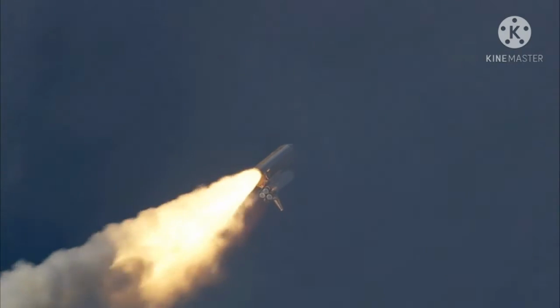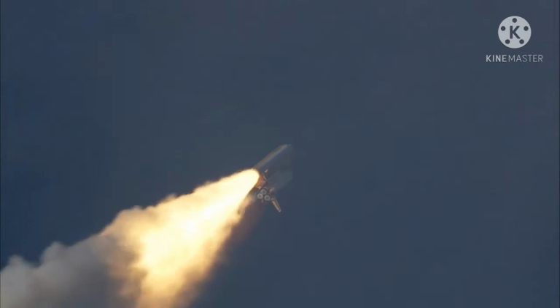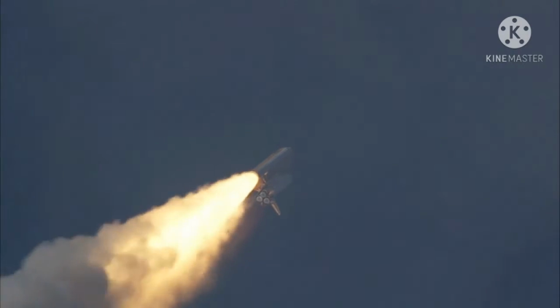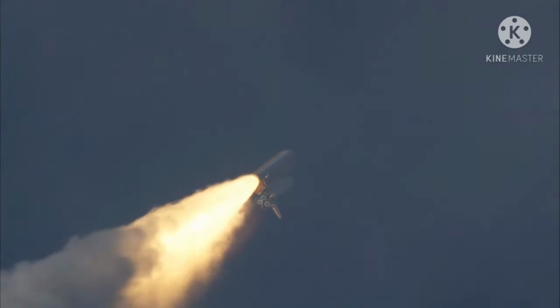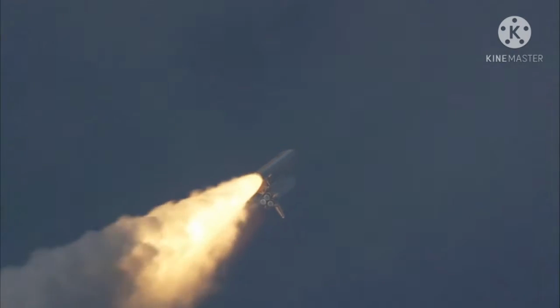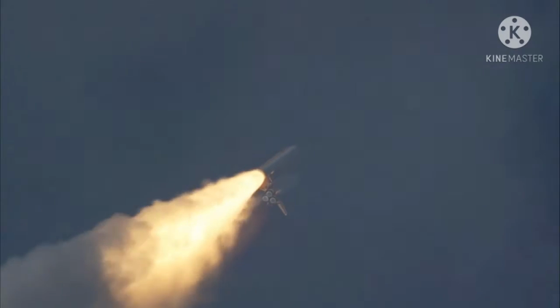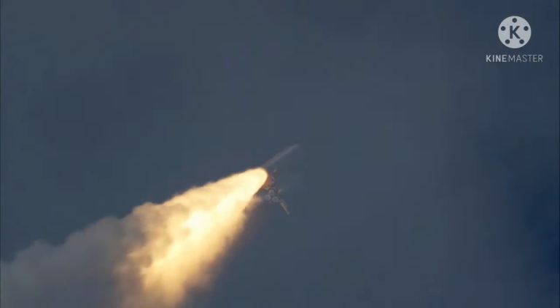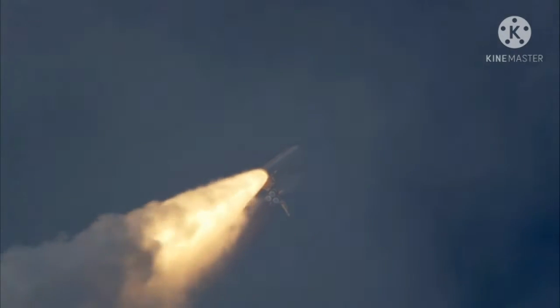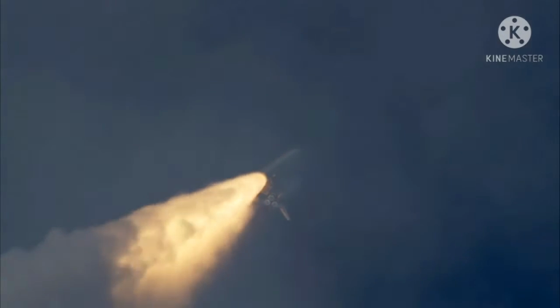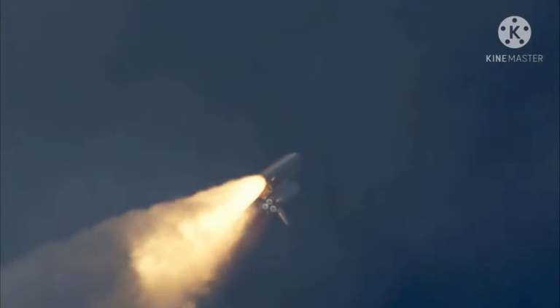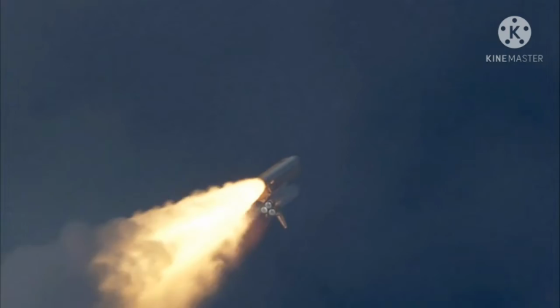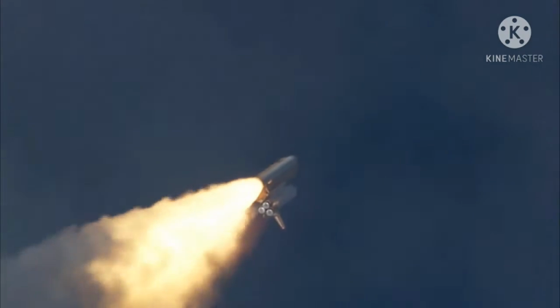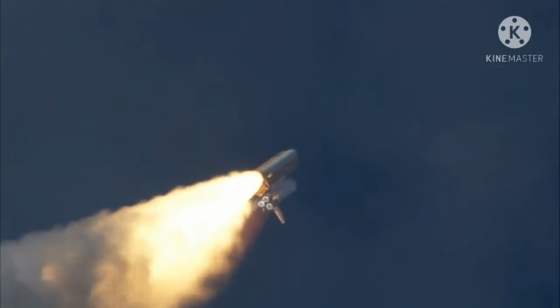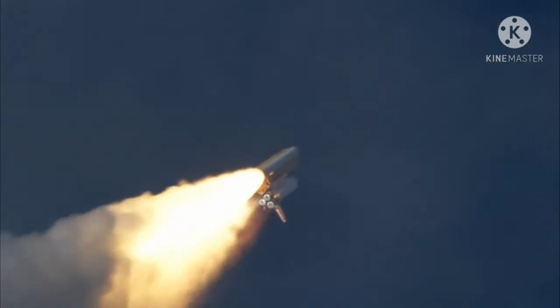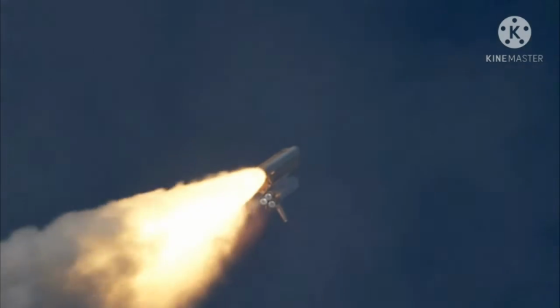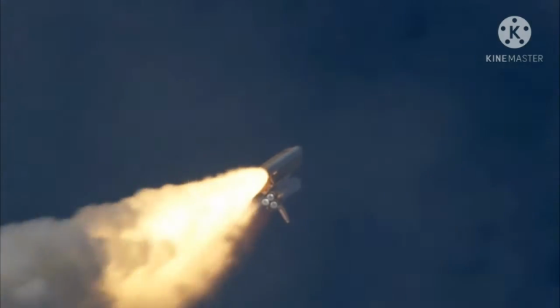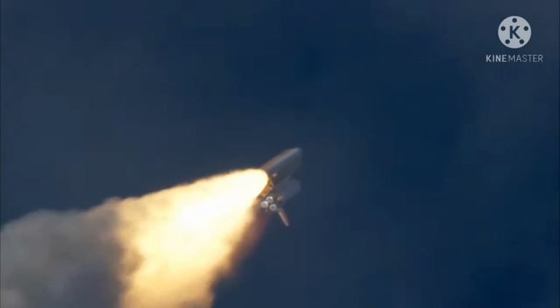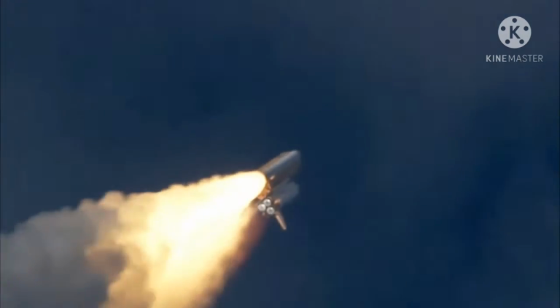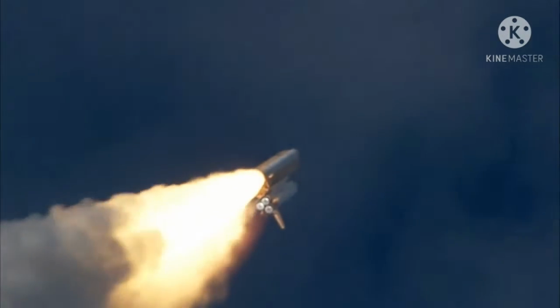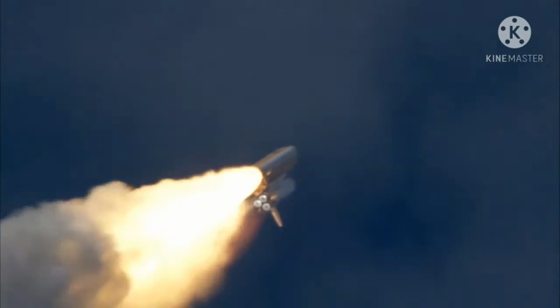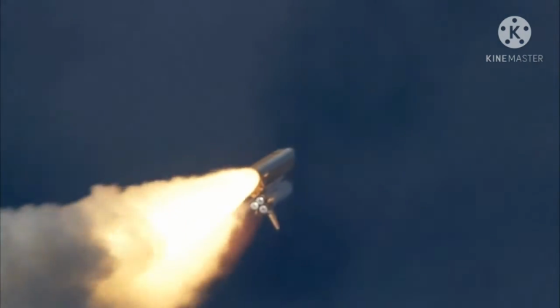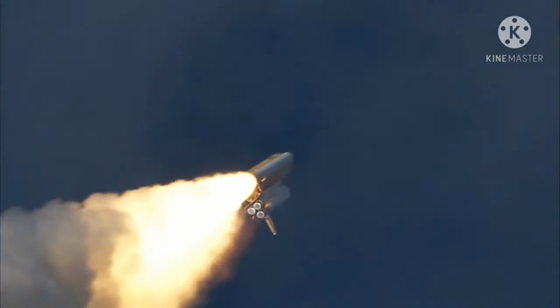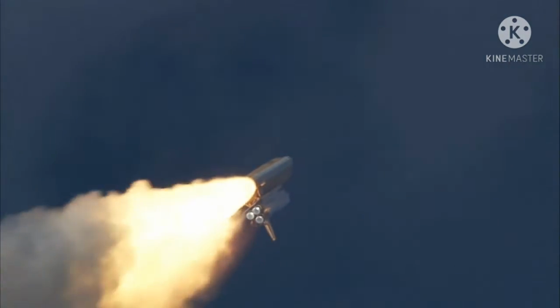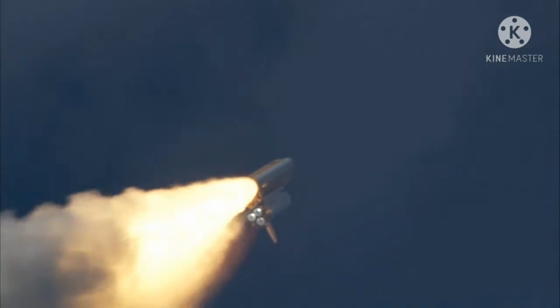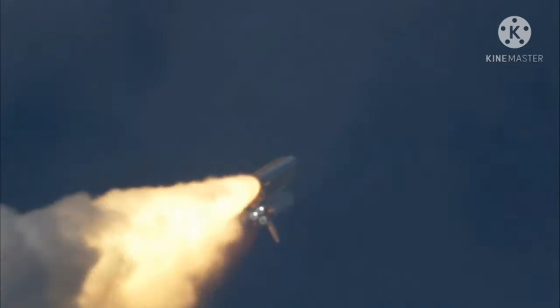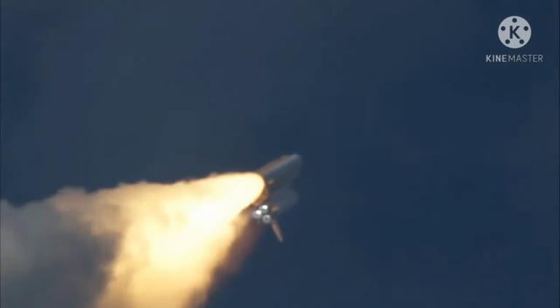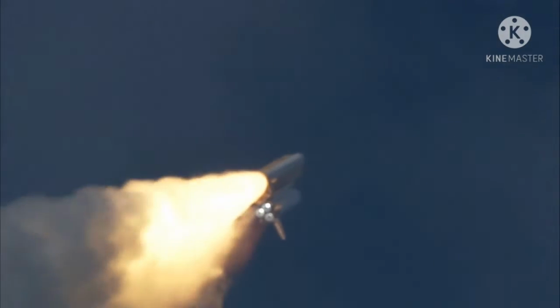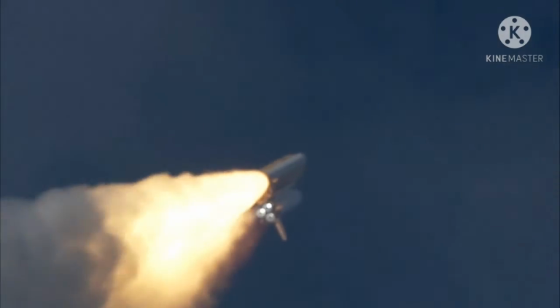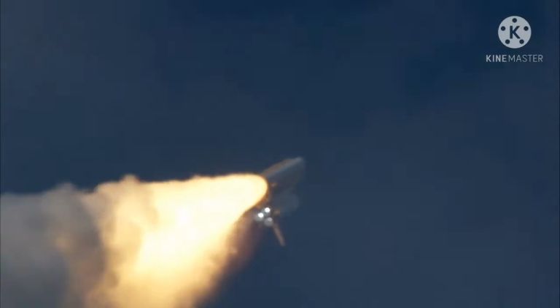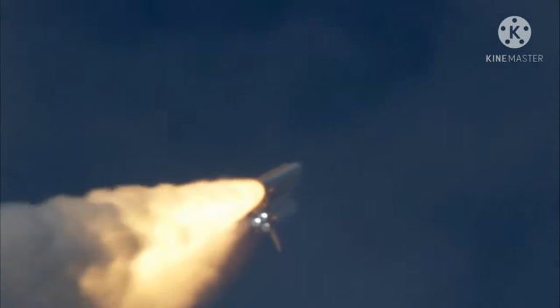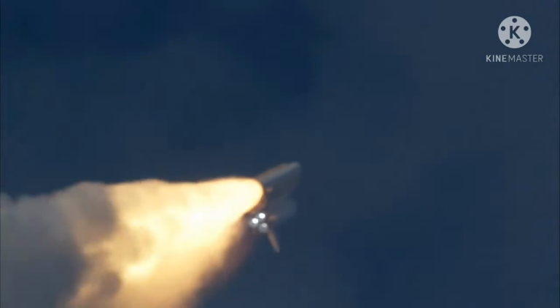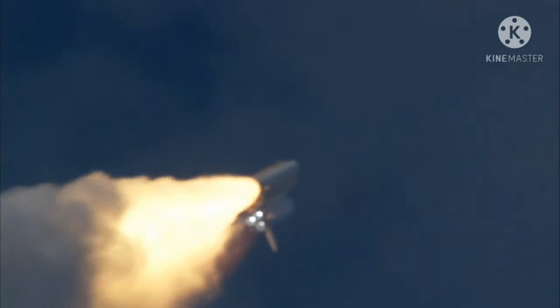The three liquid fuel main engines now throttling back to 72% of rated performance, going into the bucket, reducing the stress on the shuttle as it breaks through the sound barrier.